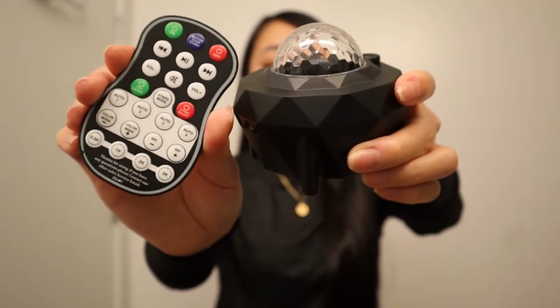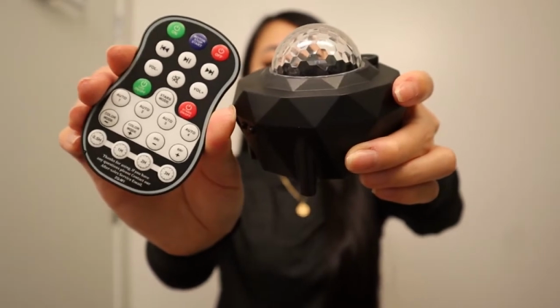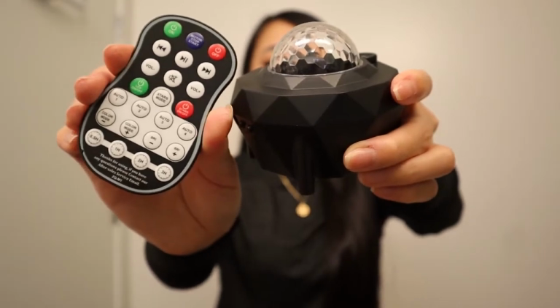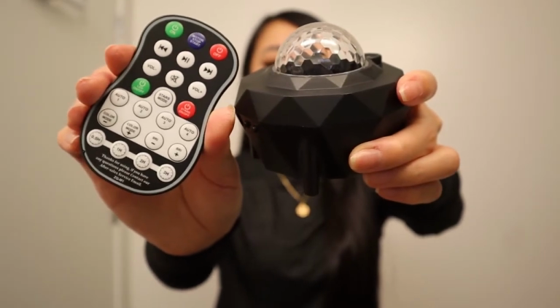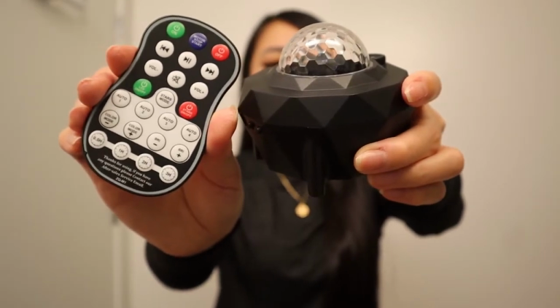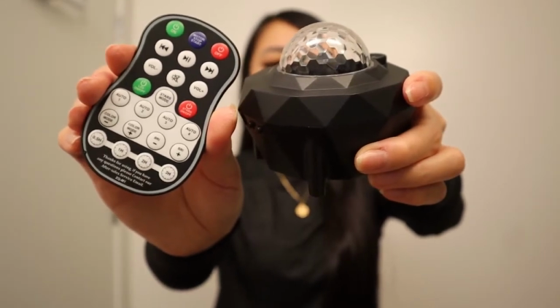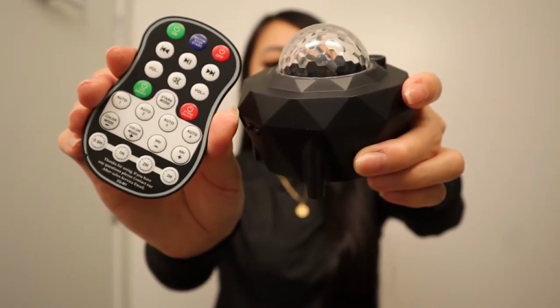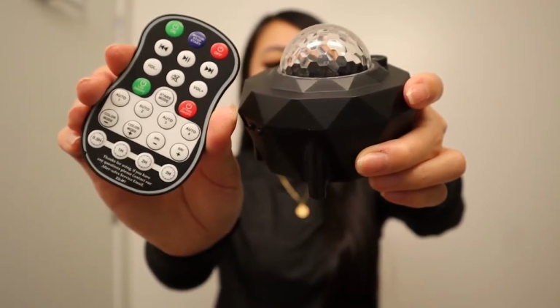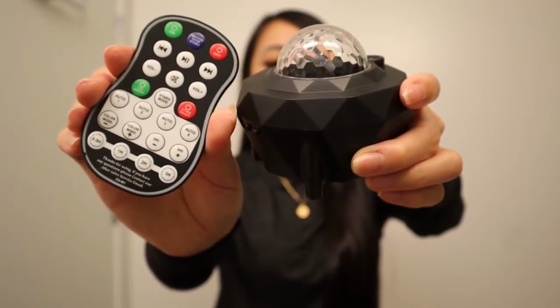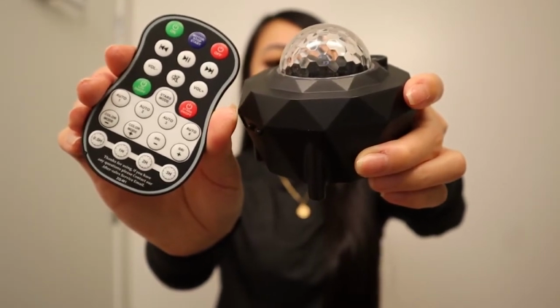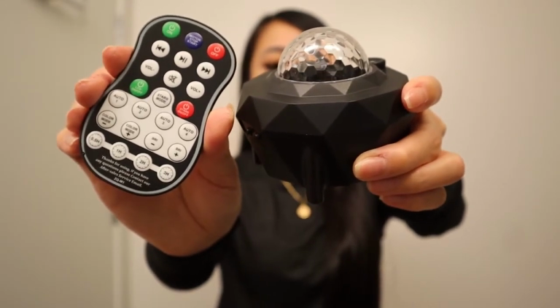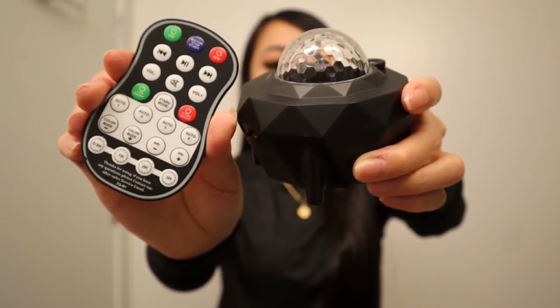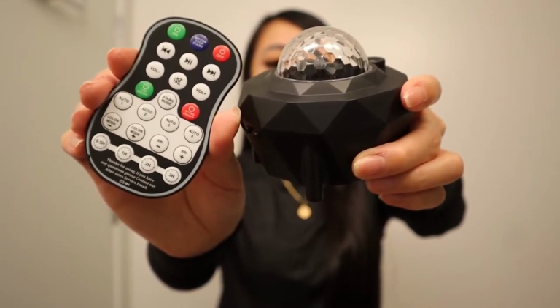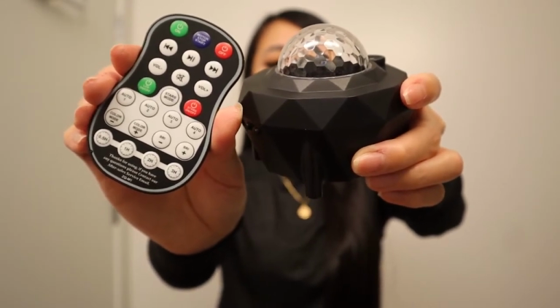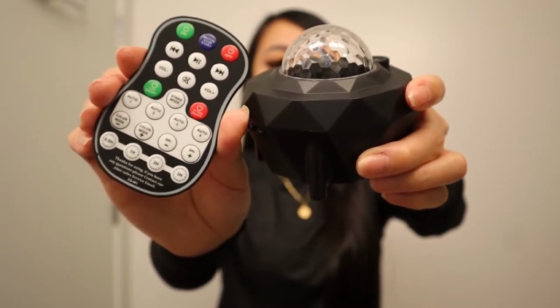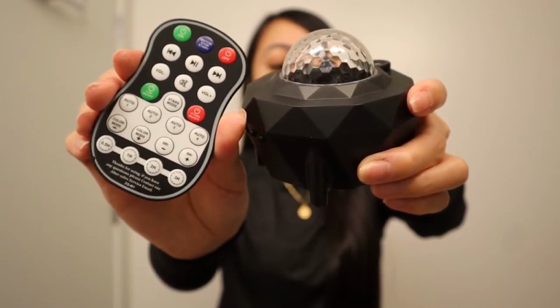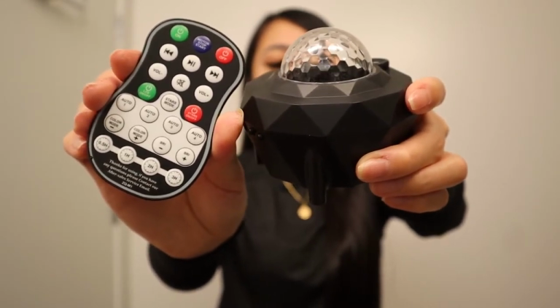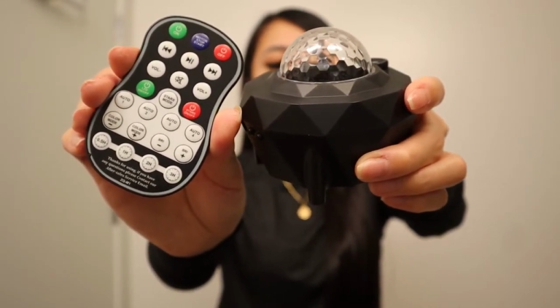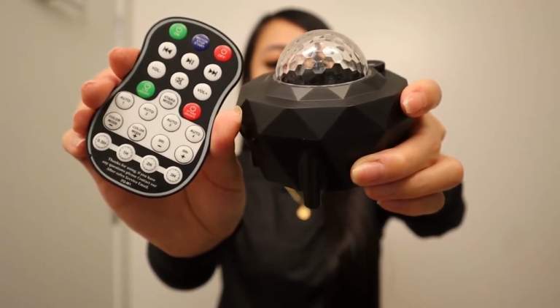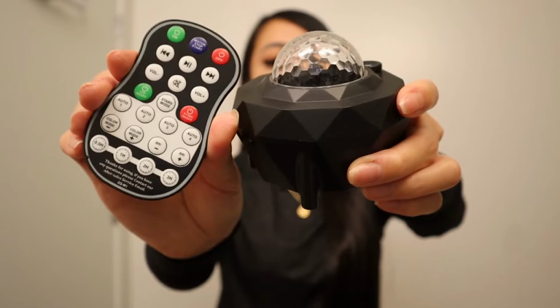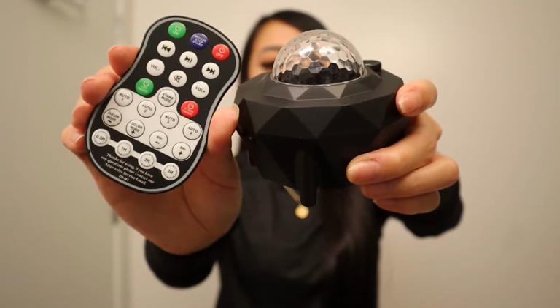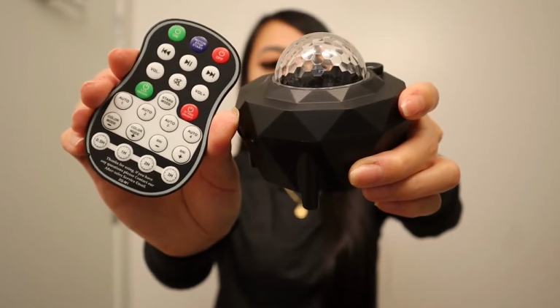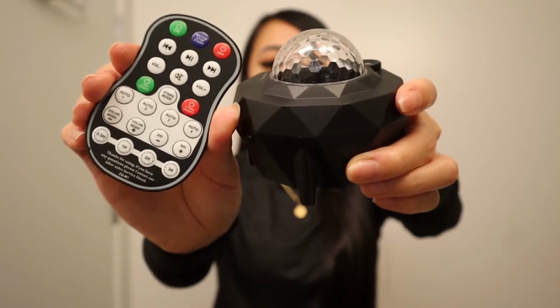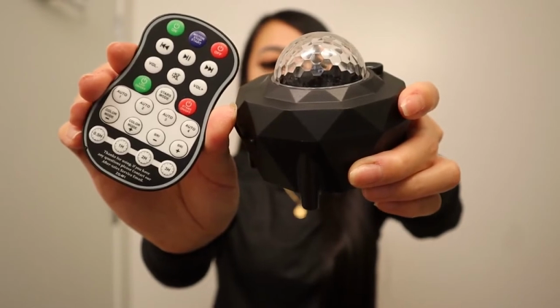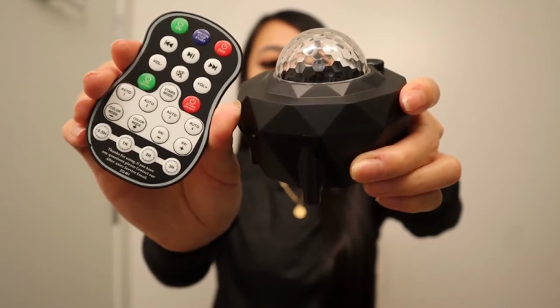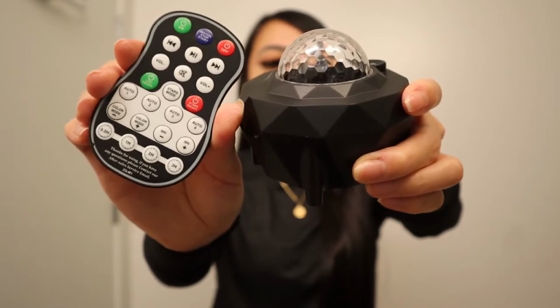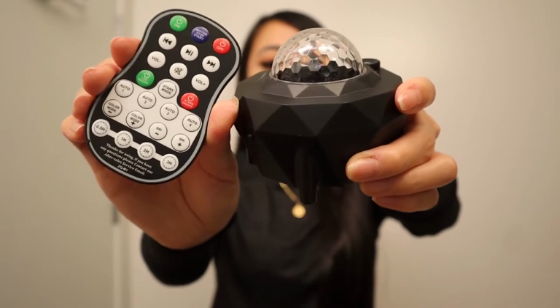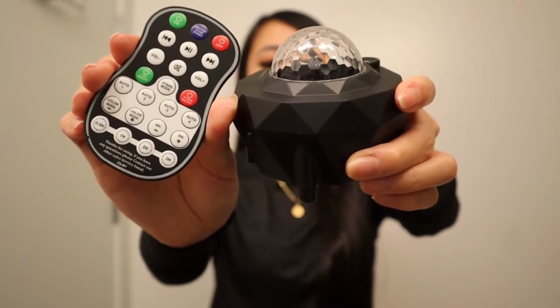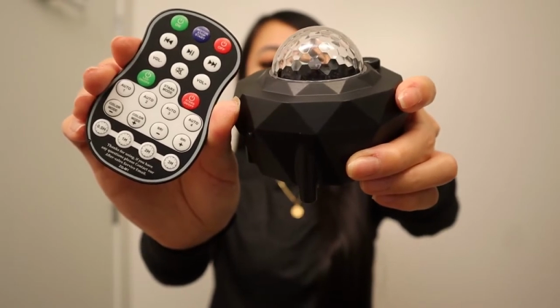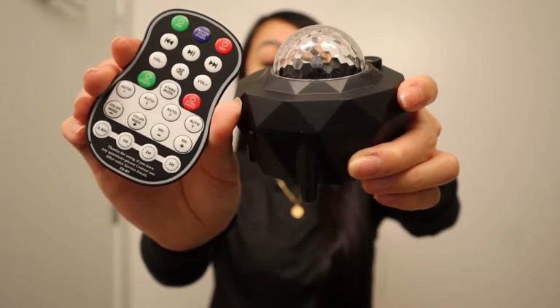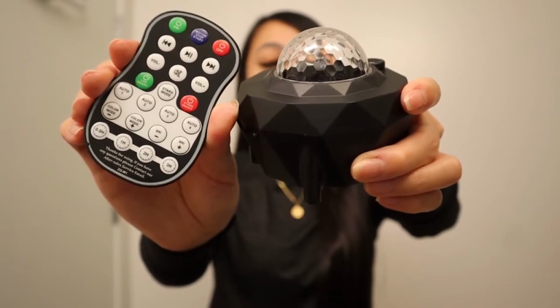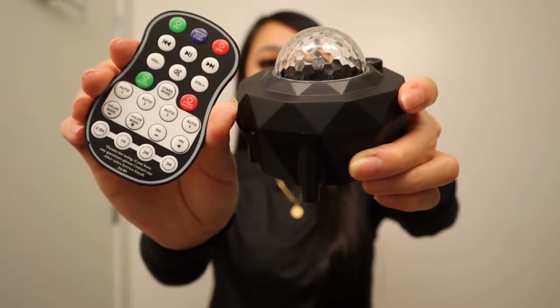and Bluetooth music speaker that is perfect for adults or children in a gaming room, home theater, birthdays, room decor, and many more.